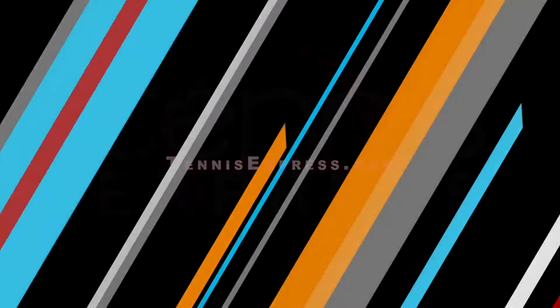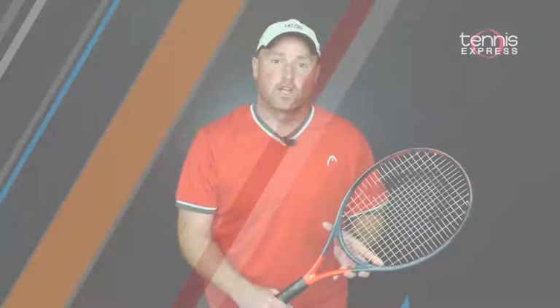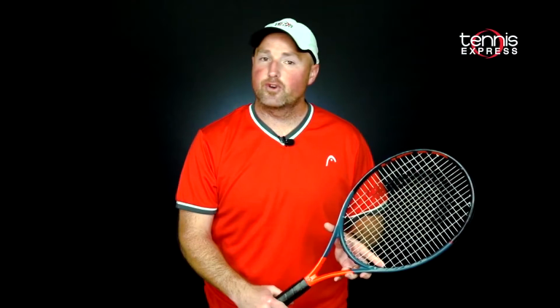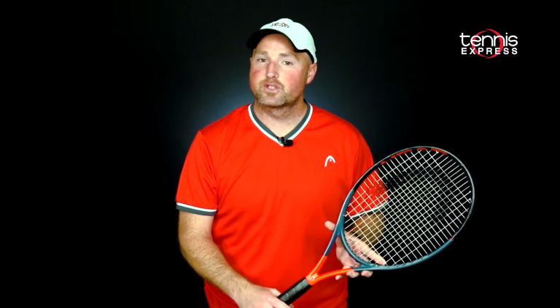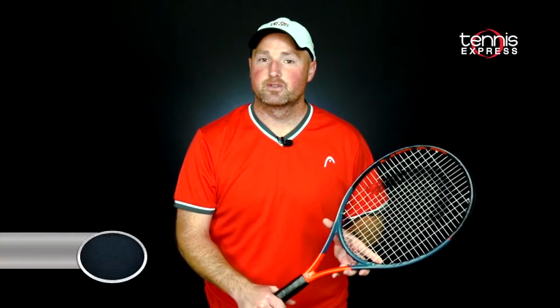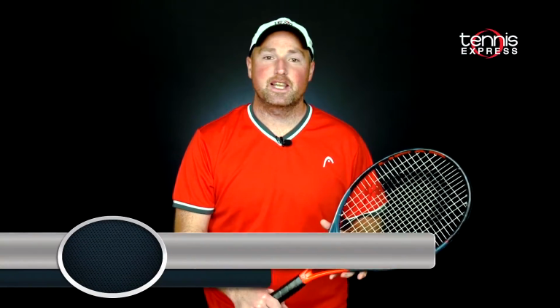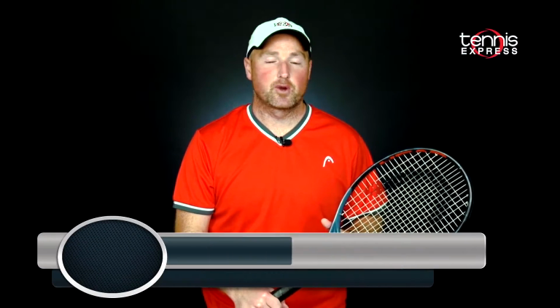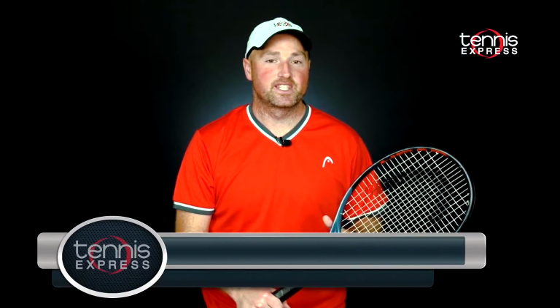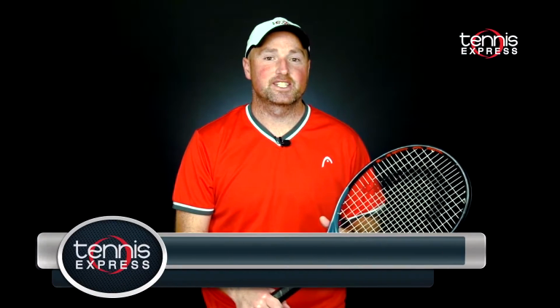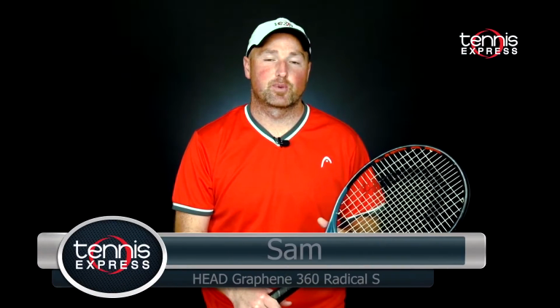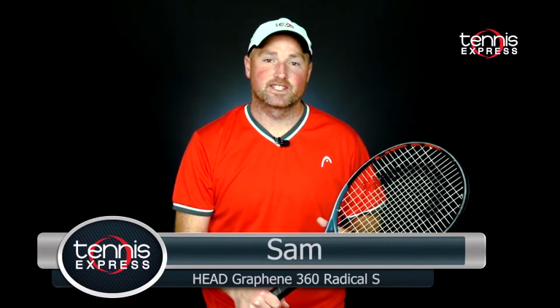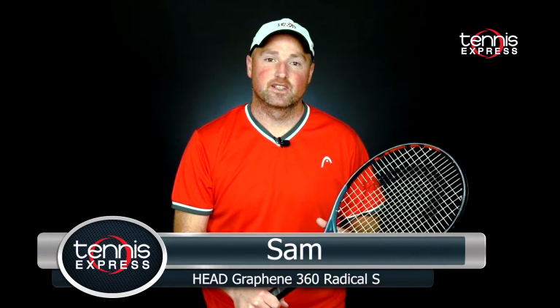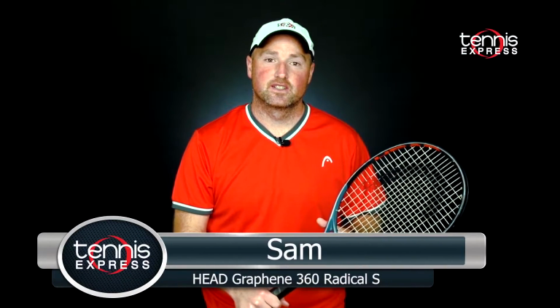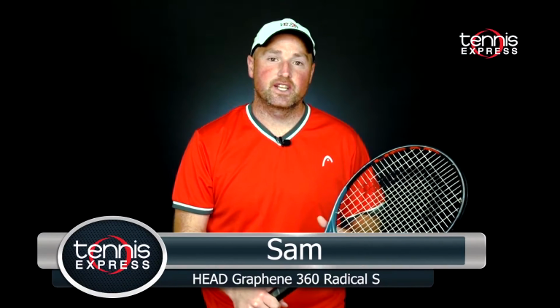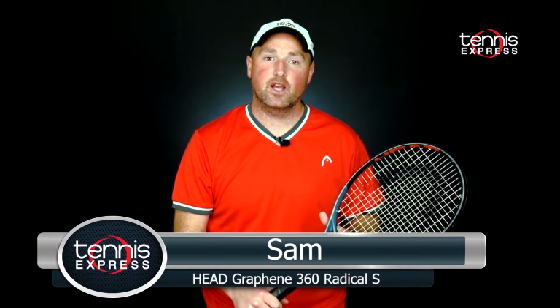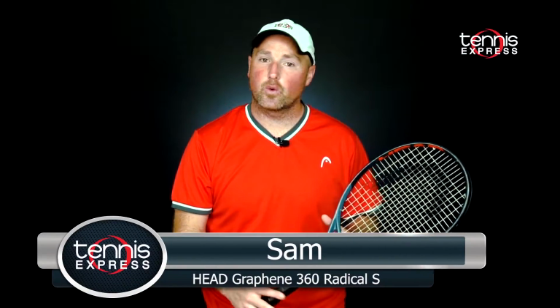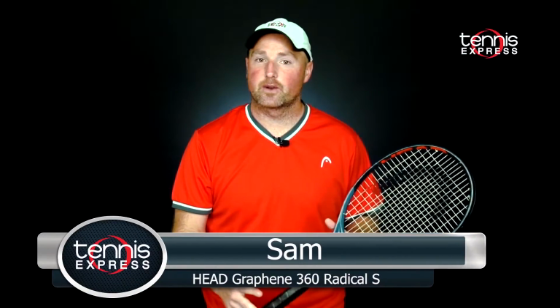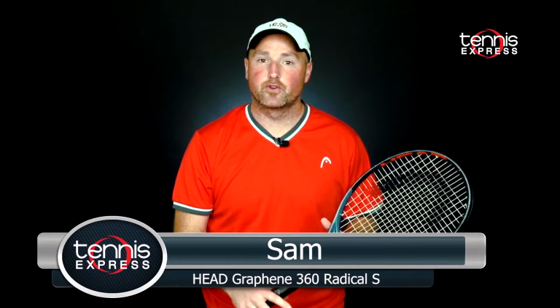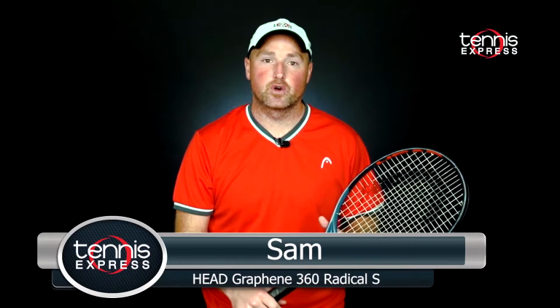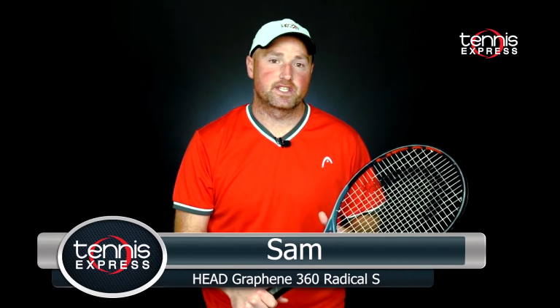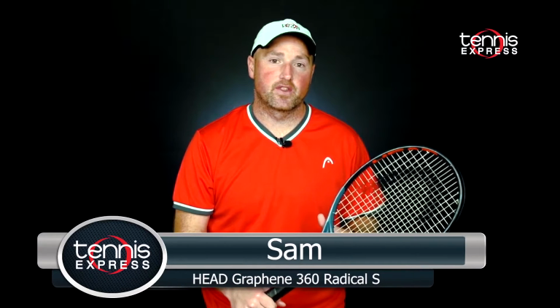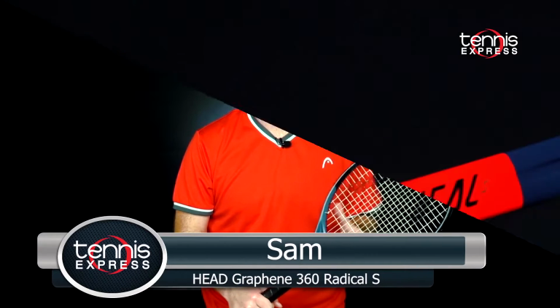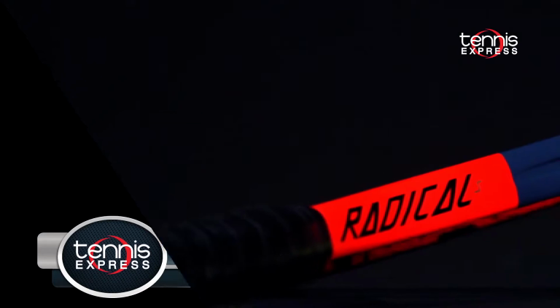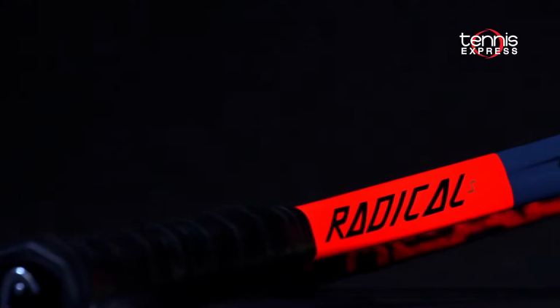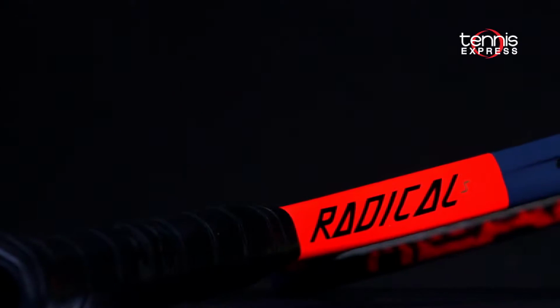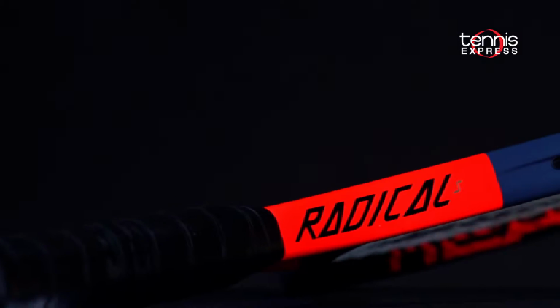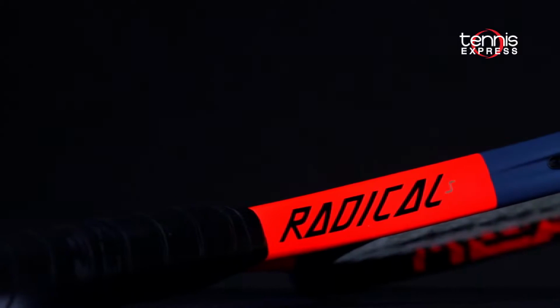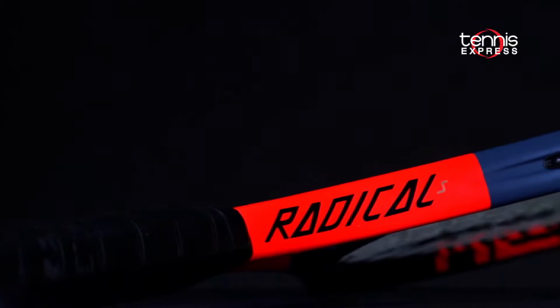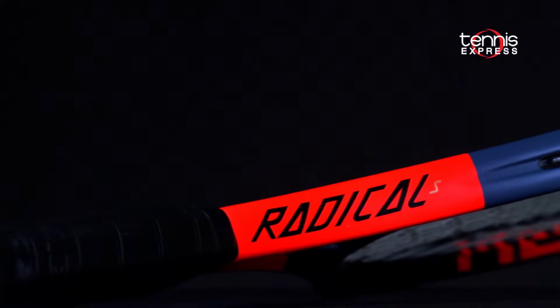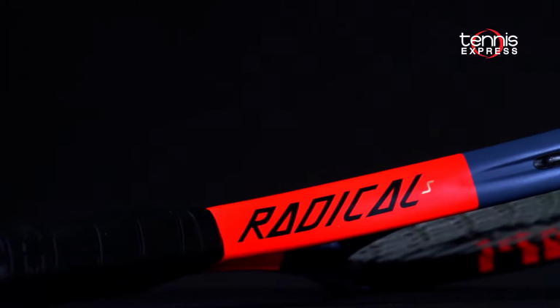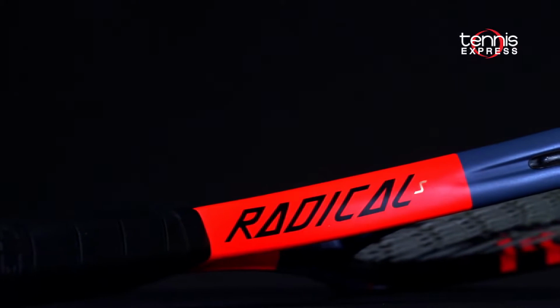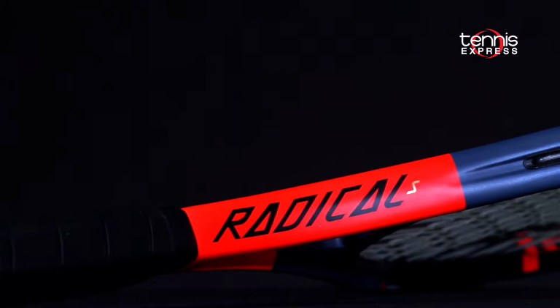Hey folks, Sam here with Tennis Express. Today our racket review focuses on the Head Graphene 360 Radical S.